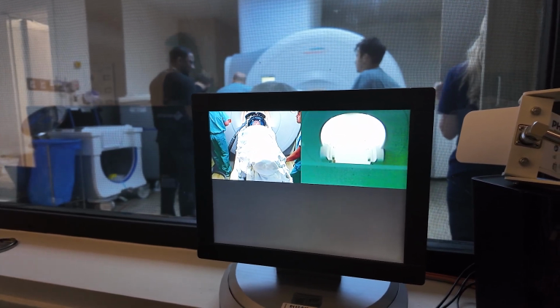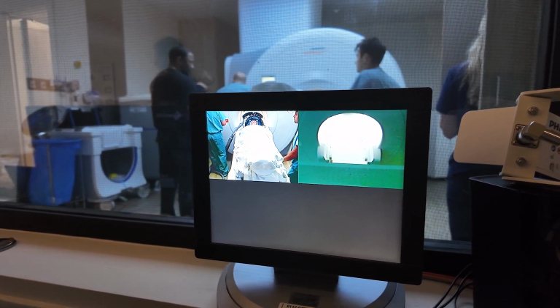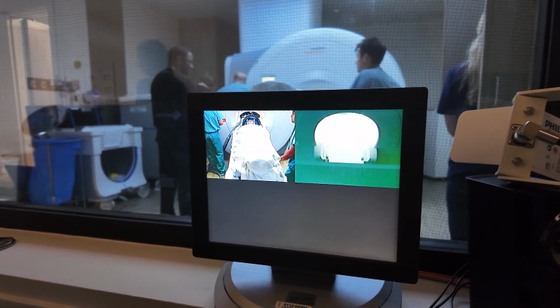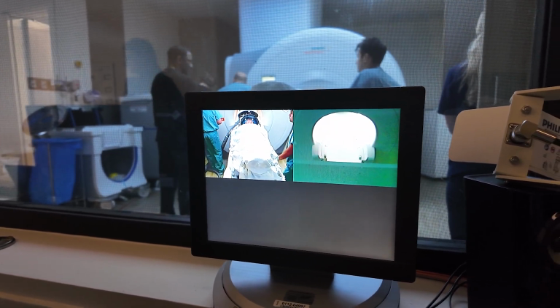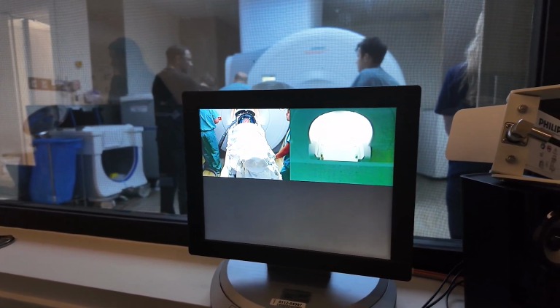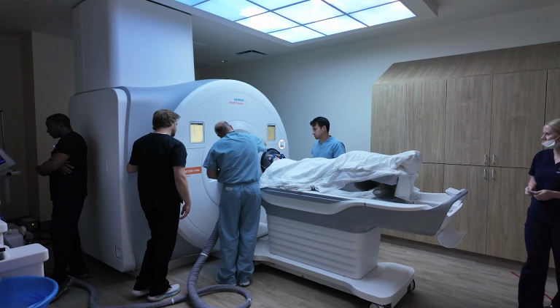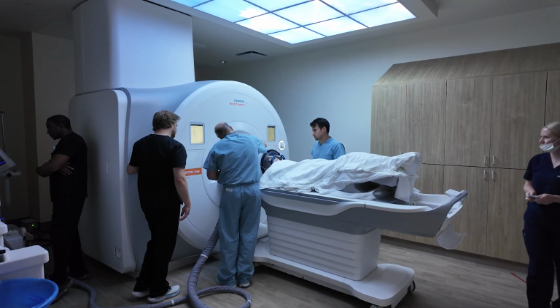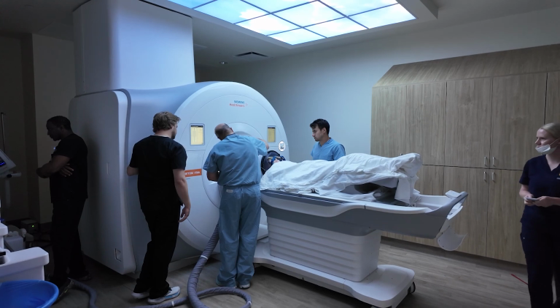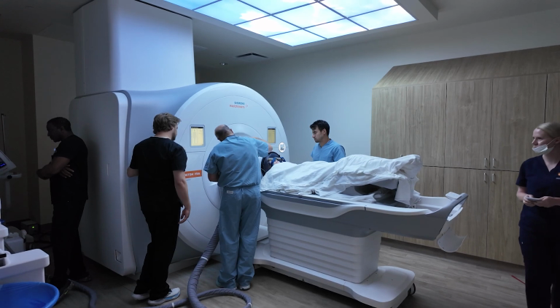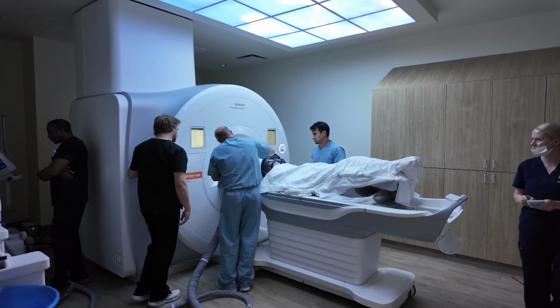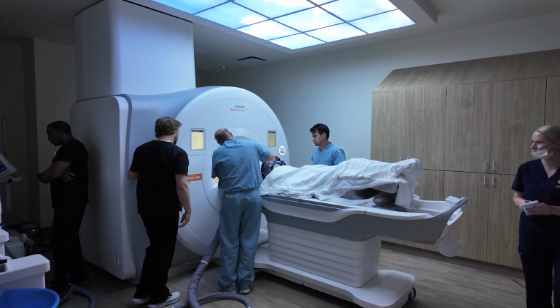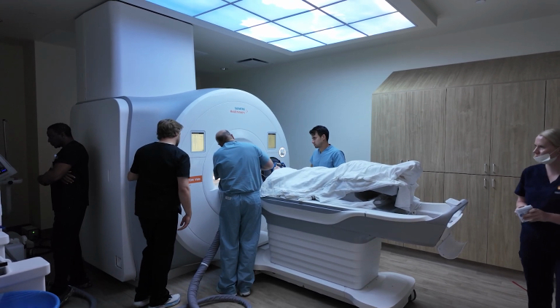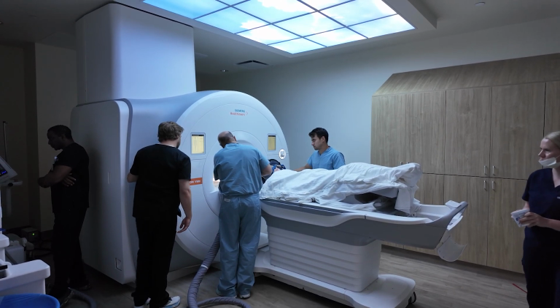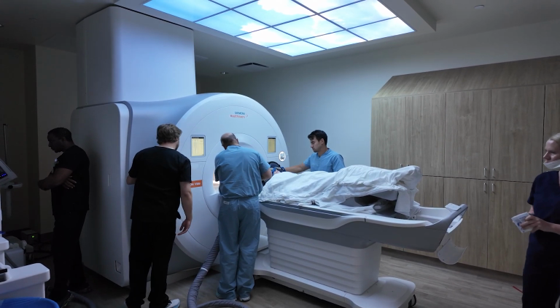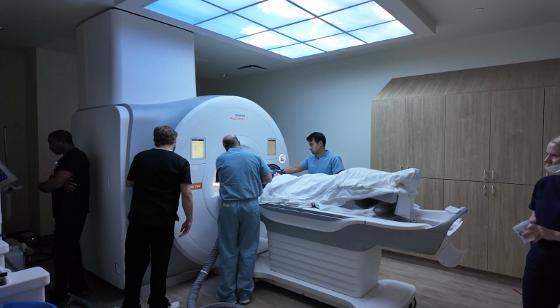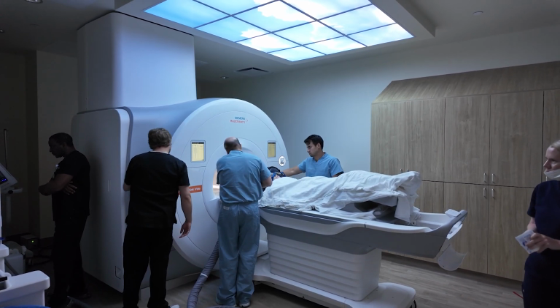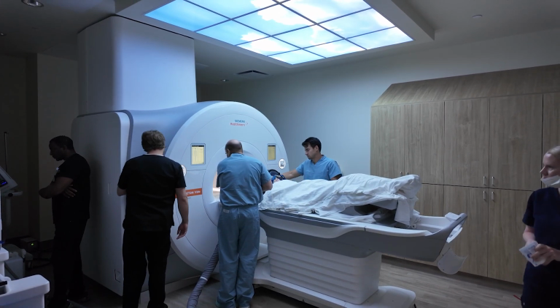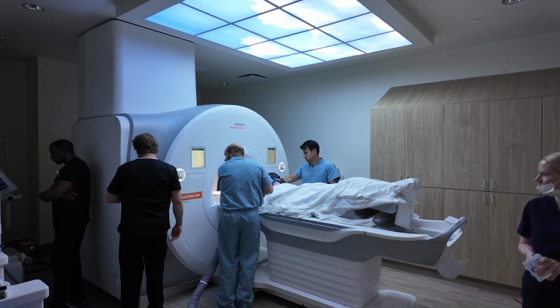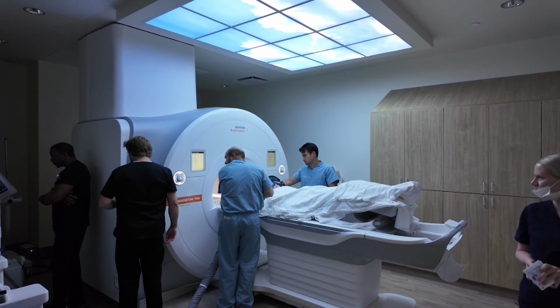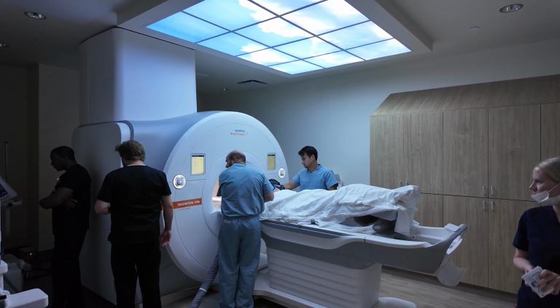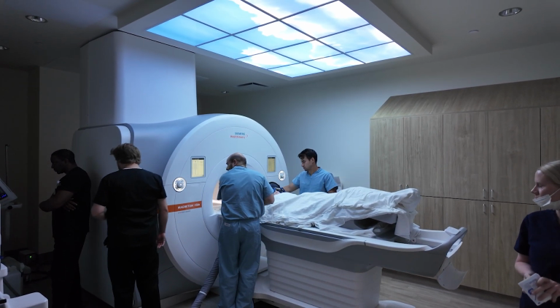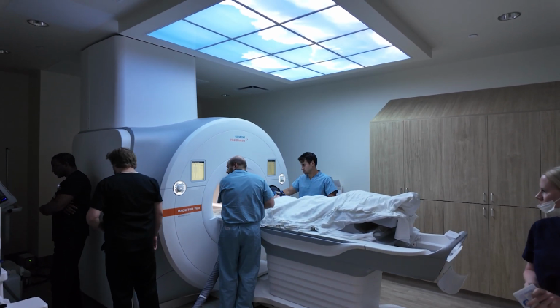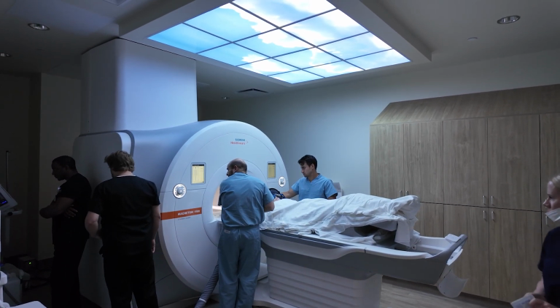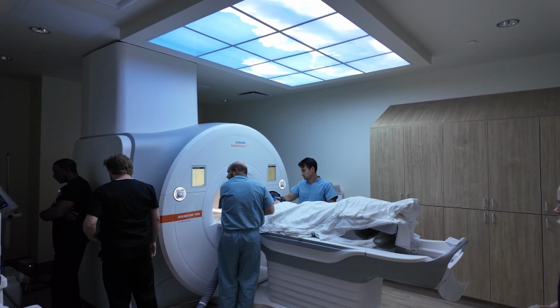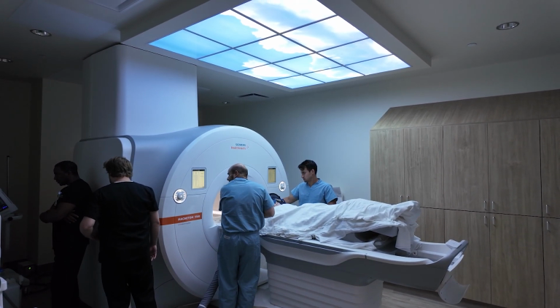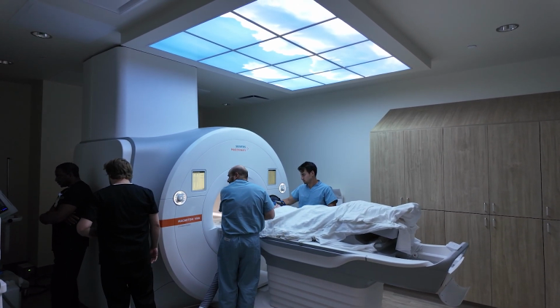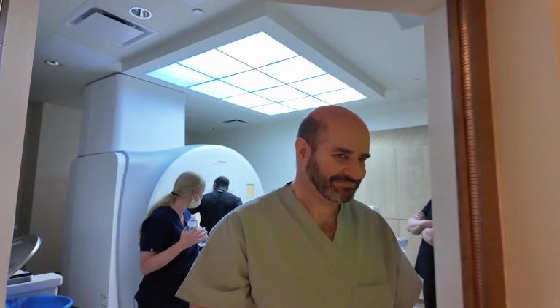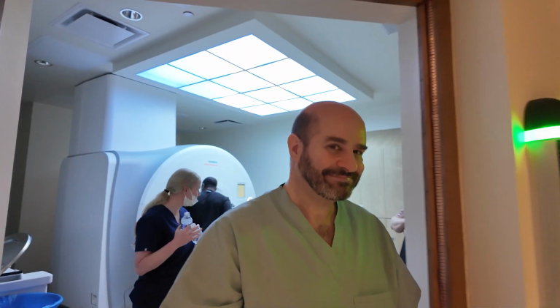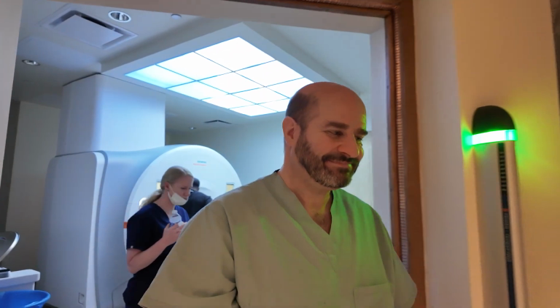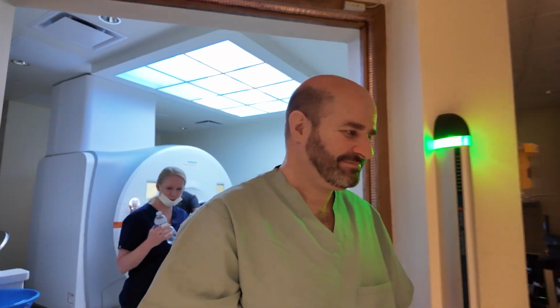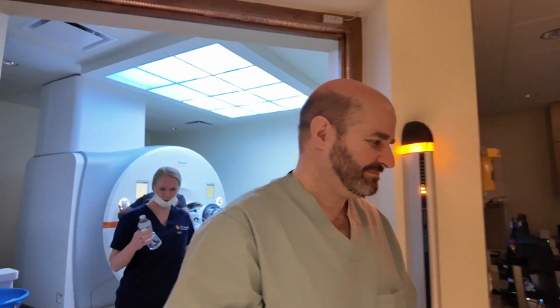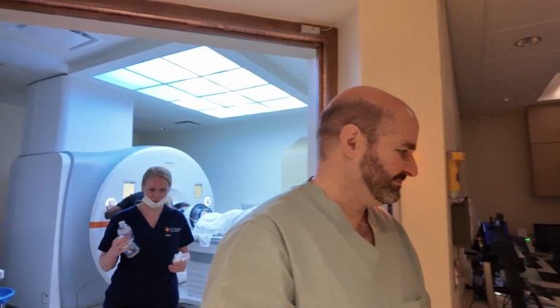So we'll get started. We'll place the frame and then we'll test her as we do the treatment to make sure that we get rid of the tremor without causing any side effects.